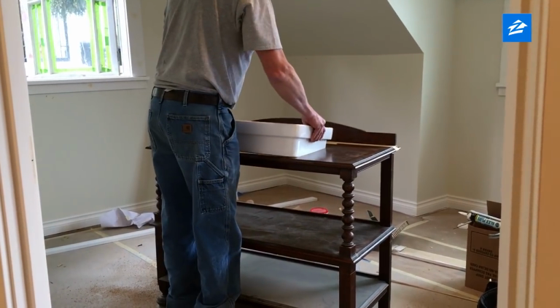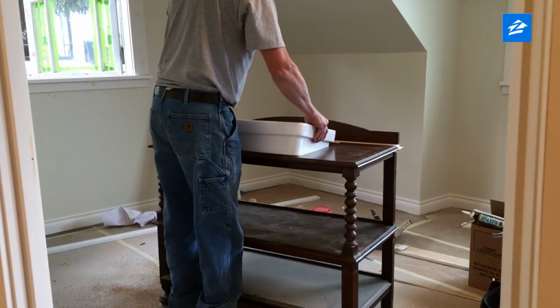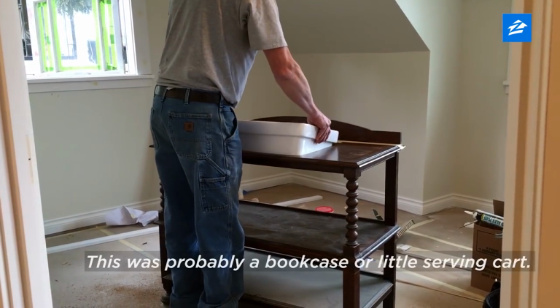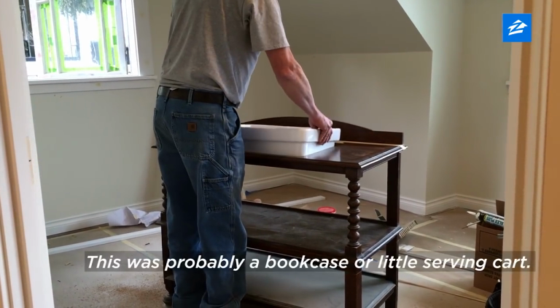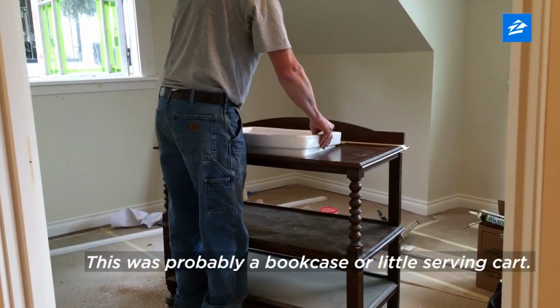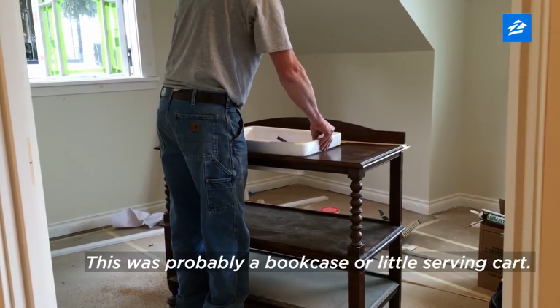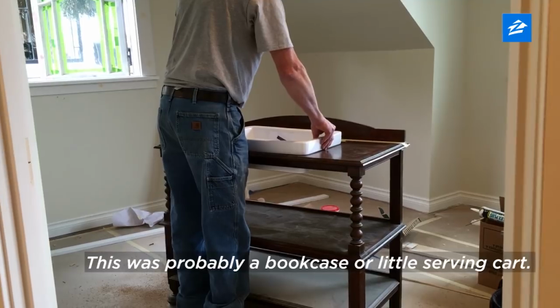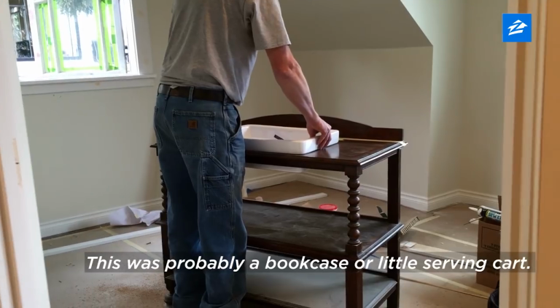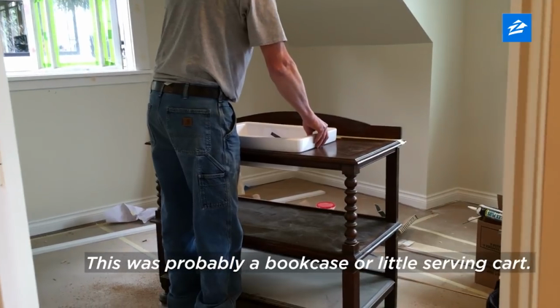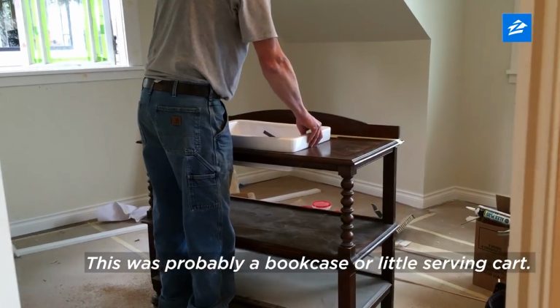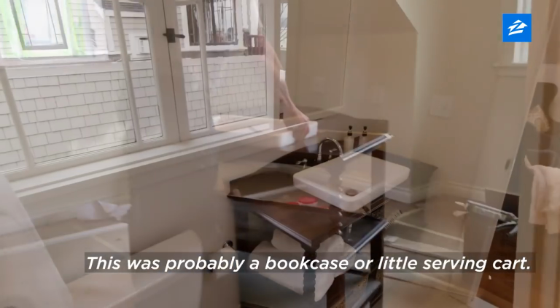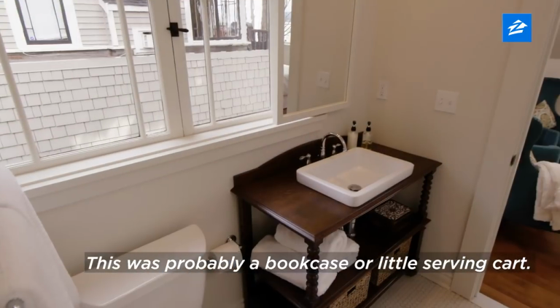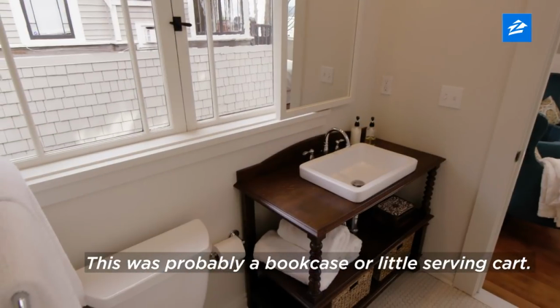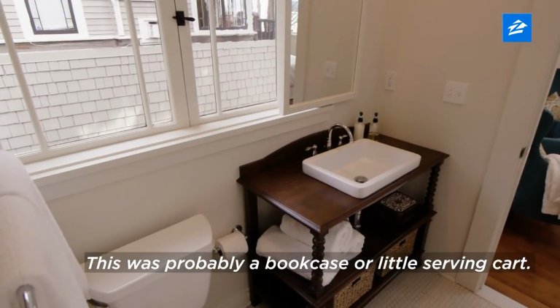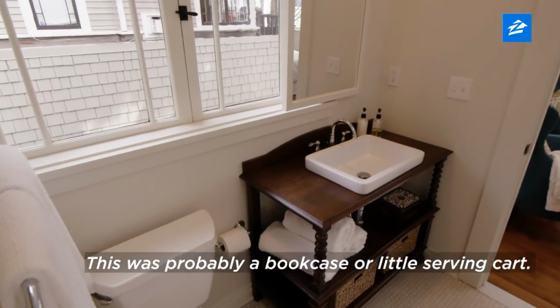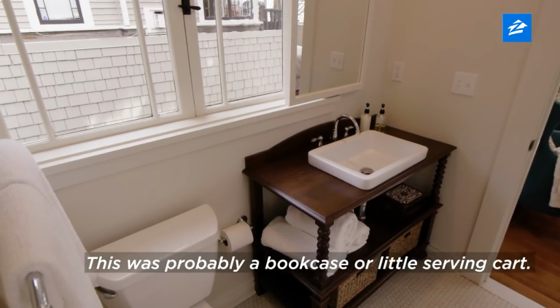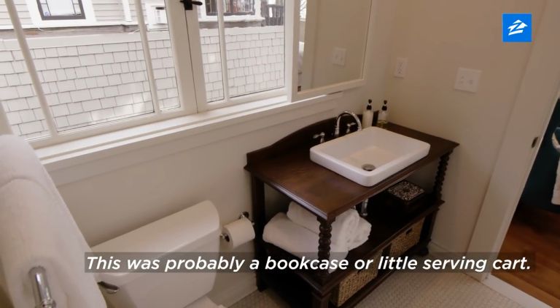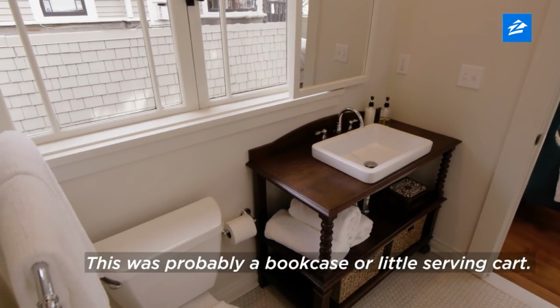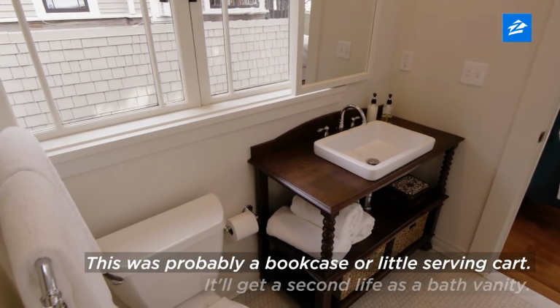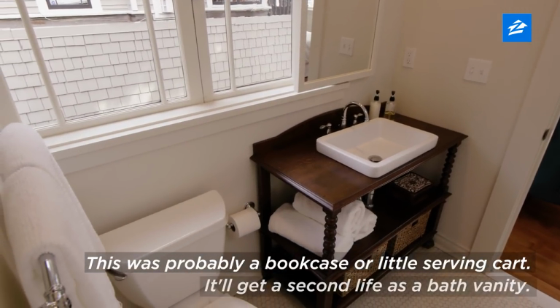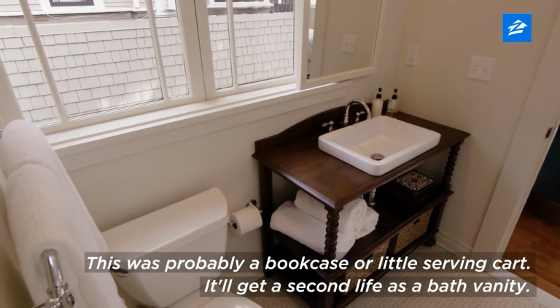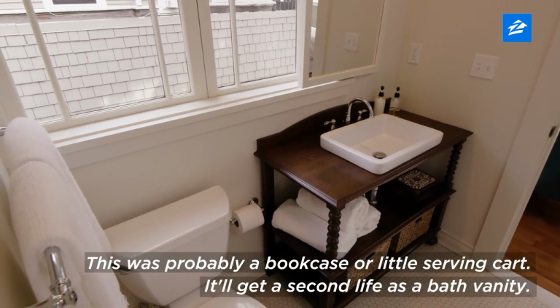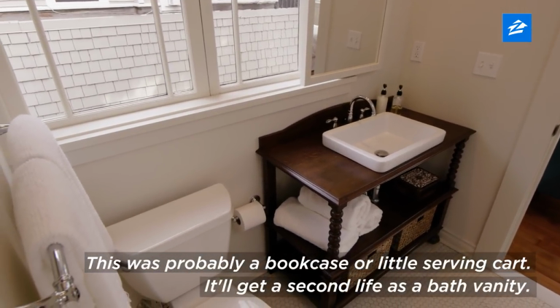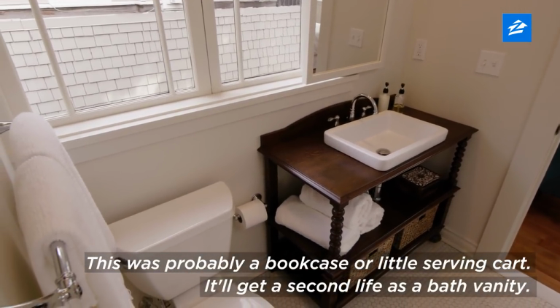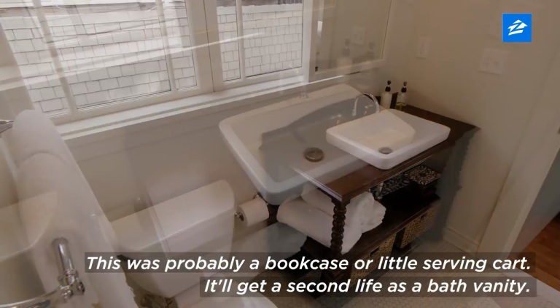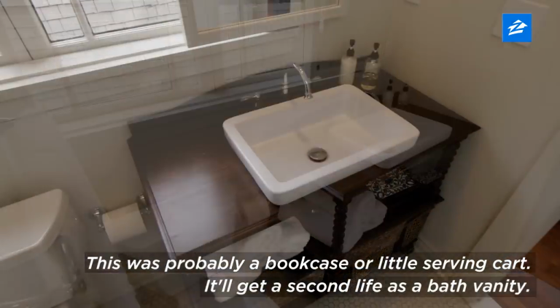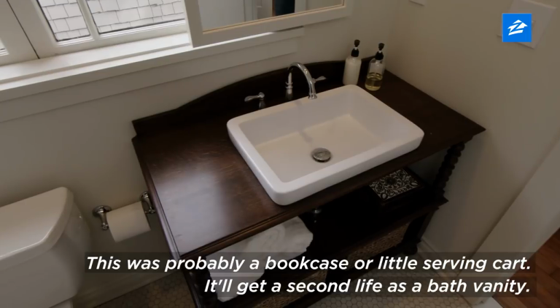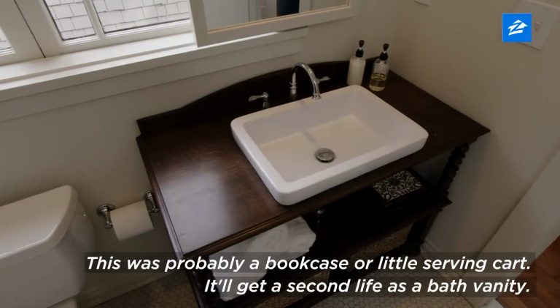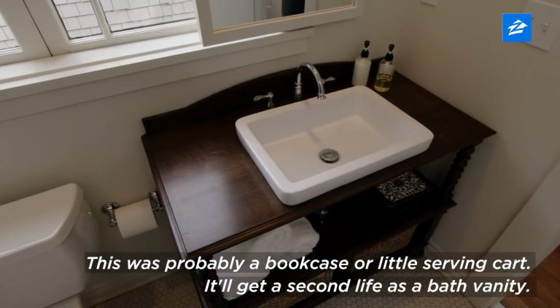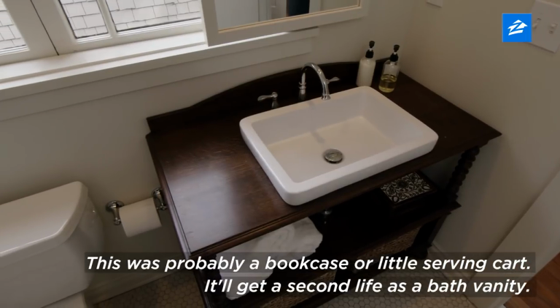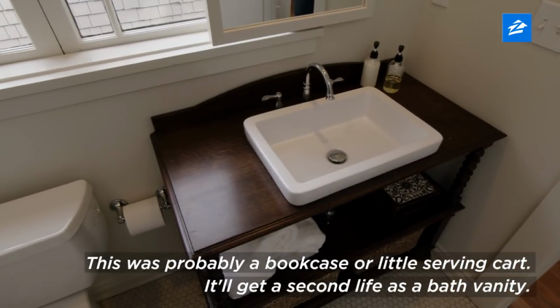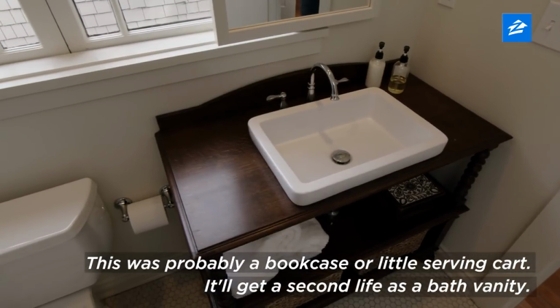This was probably a bookcase or maybe a little serving cart, and it will get a second life as a bath vanity.